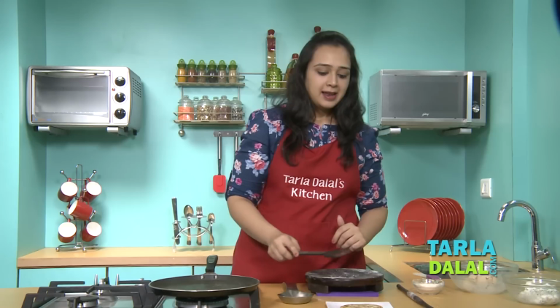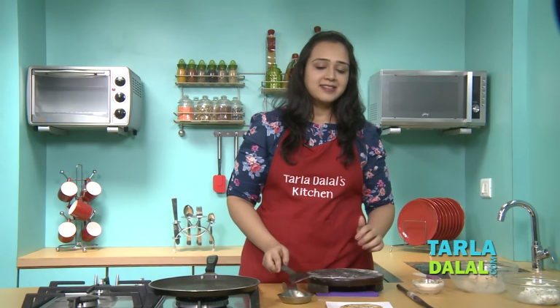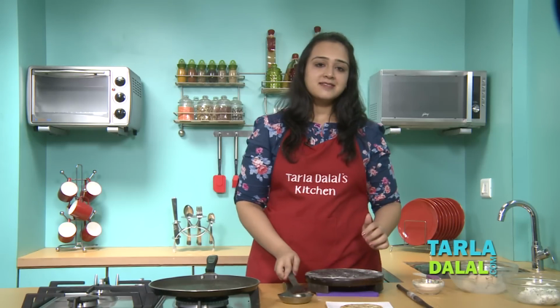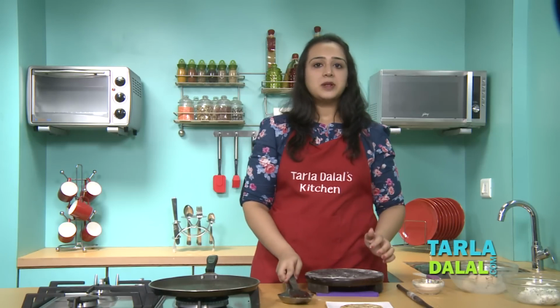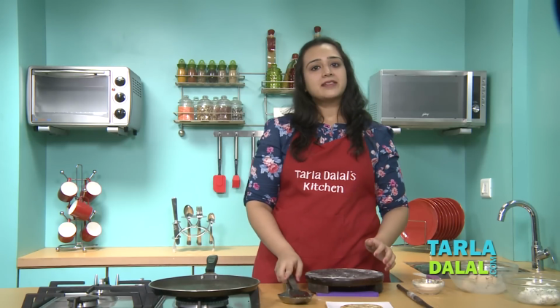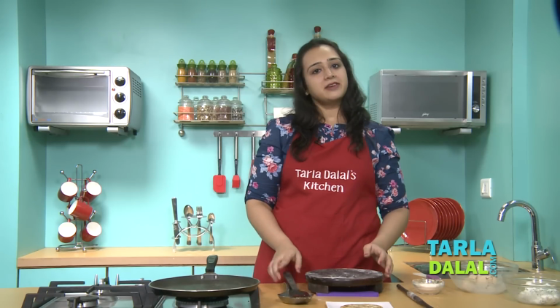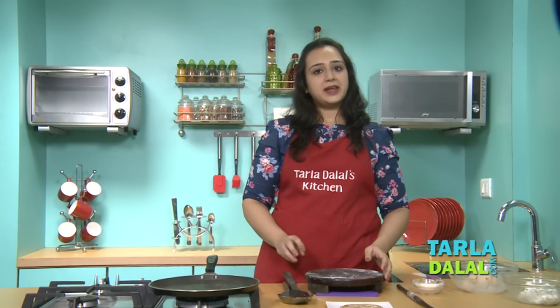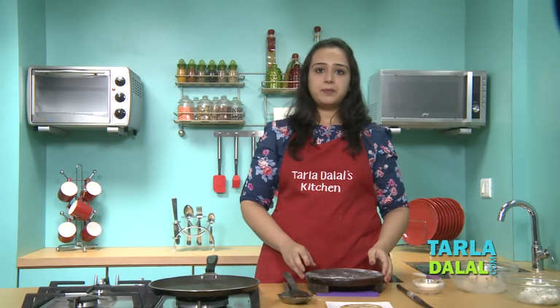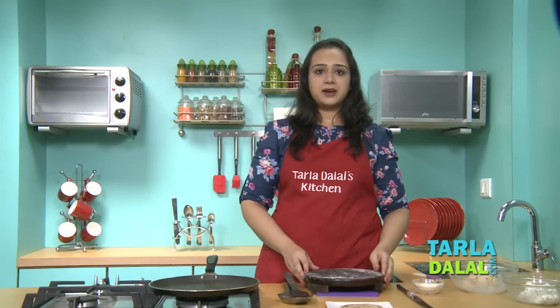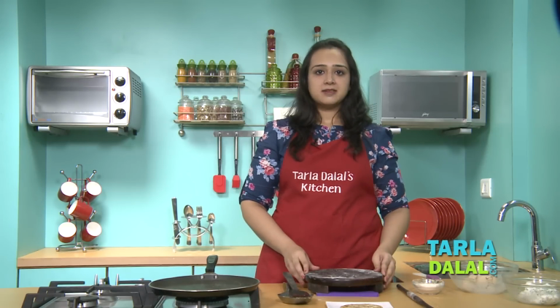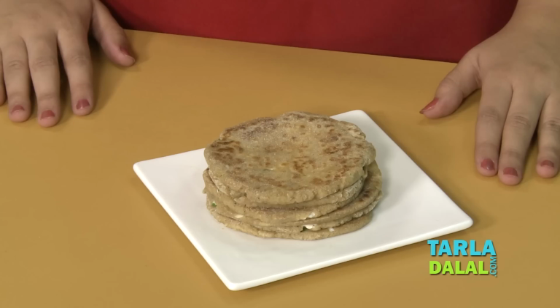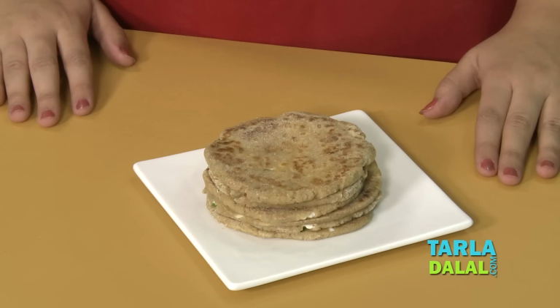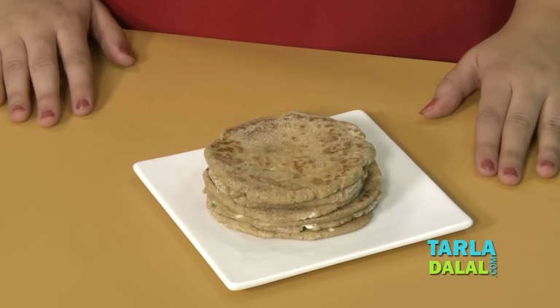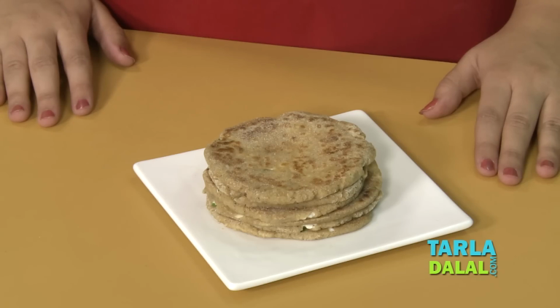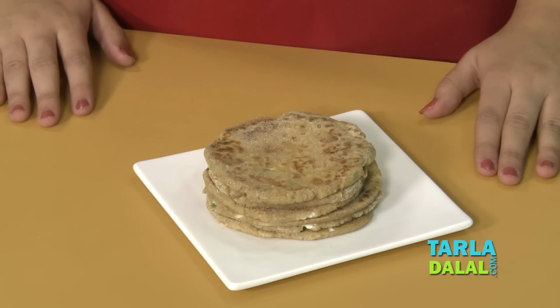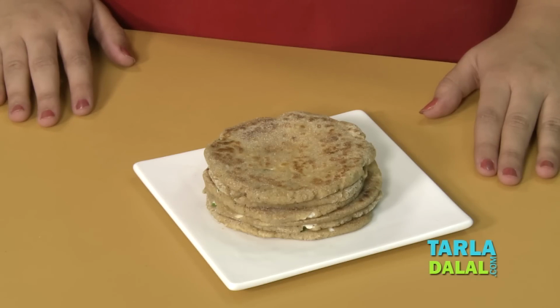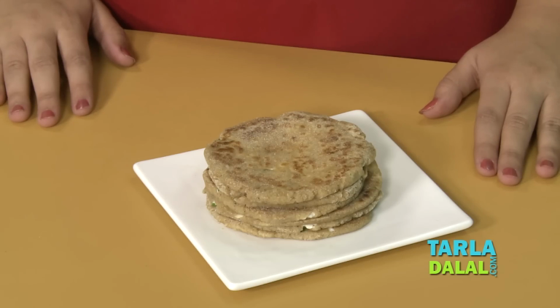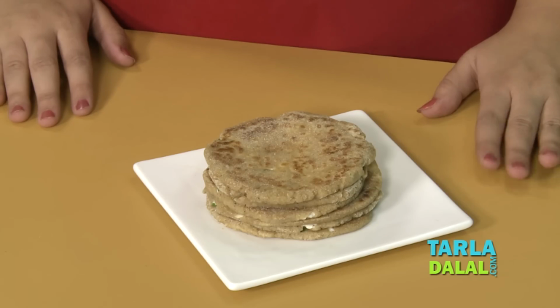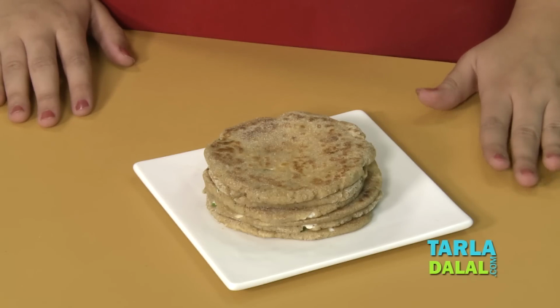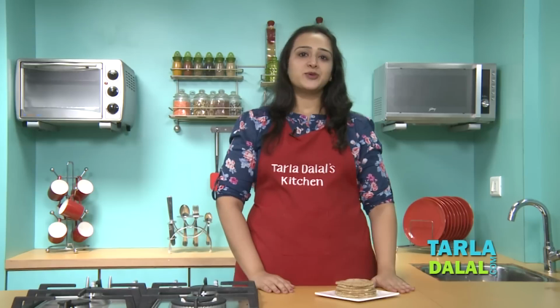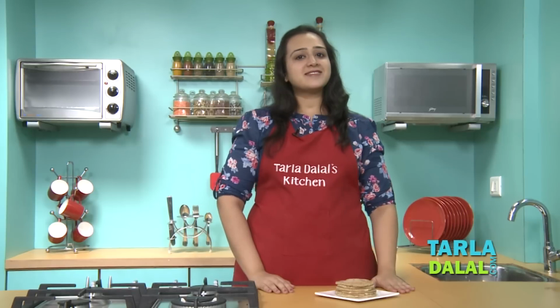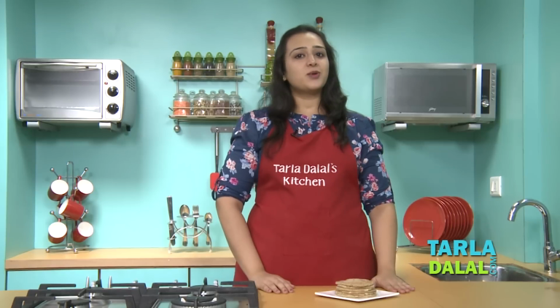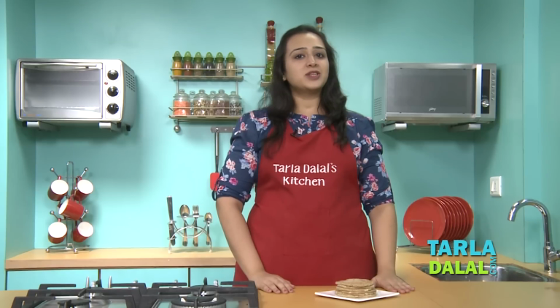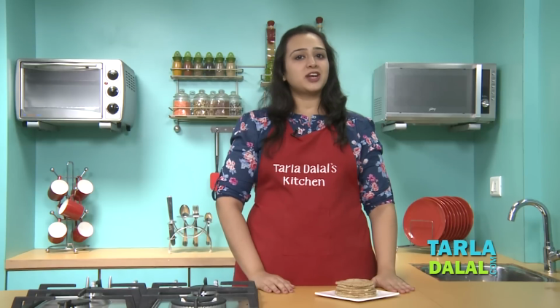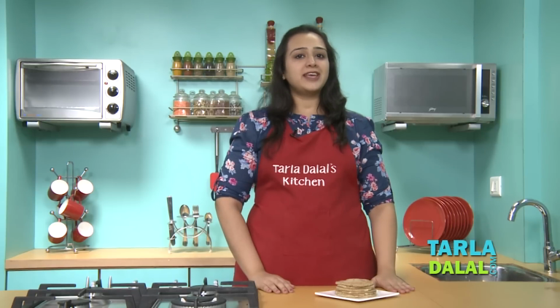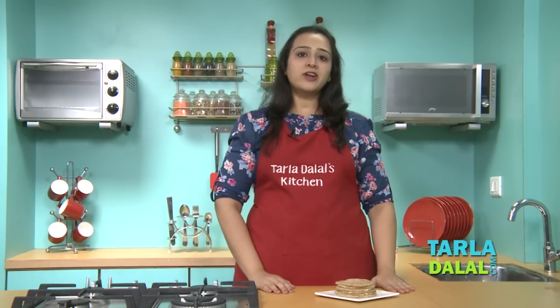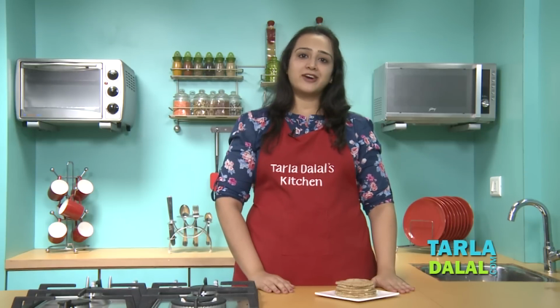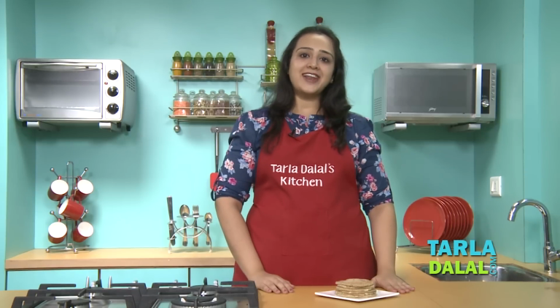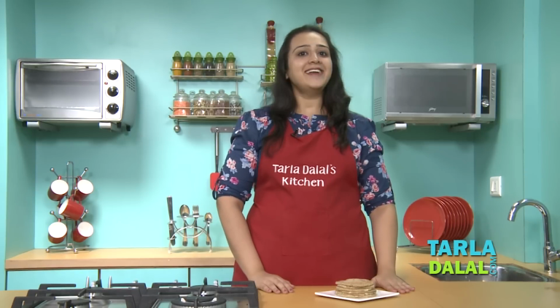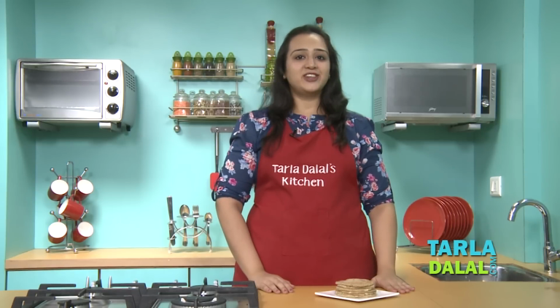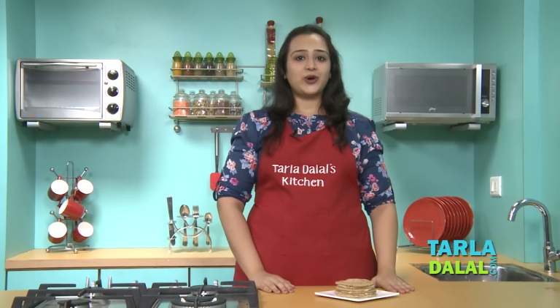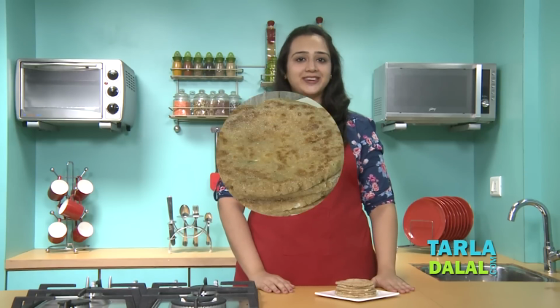Like this we will make the remaining parathas. Our rajgira paneer parathas are ready. You can serve it with chutney or curd and enjoy it.